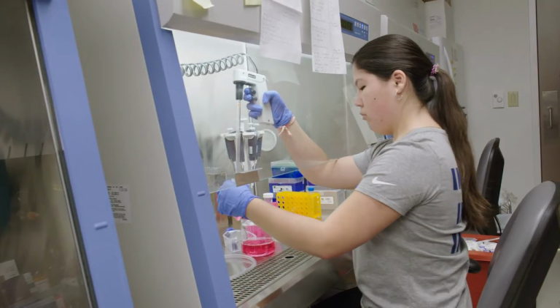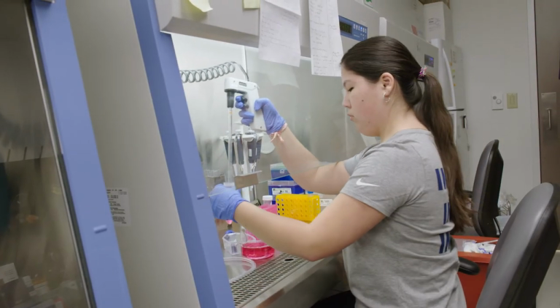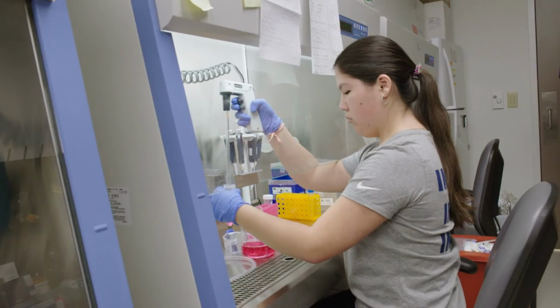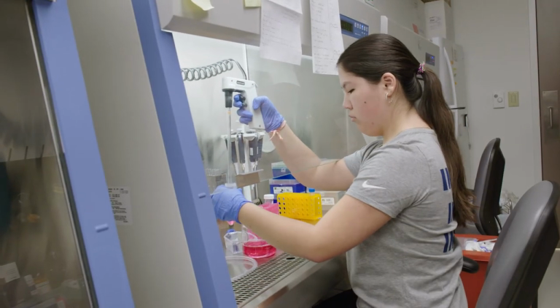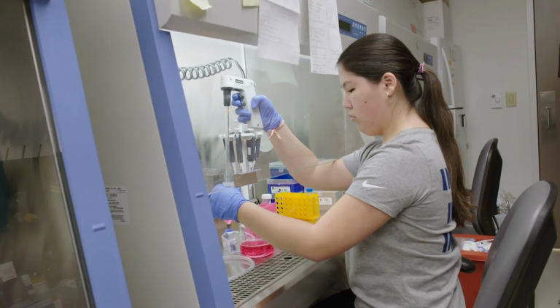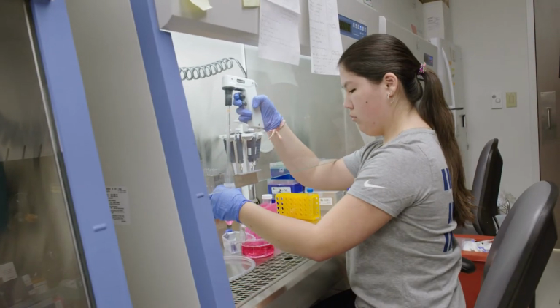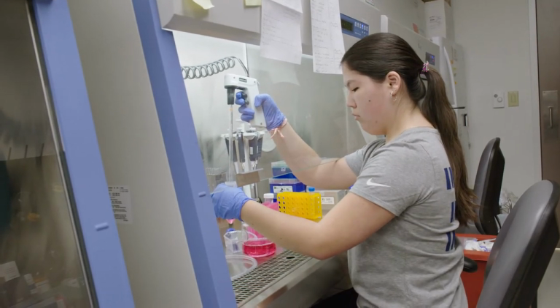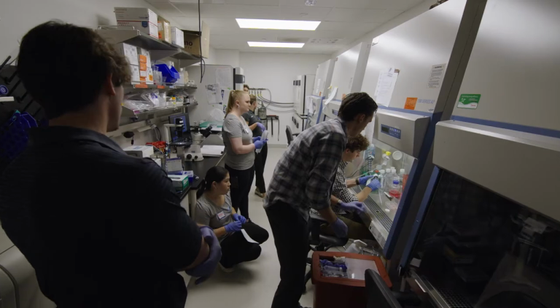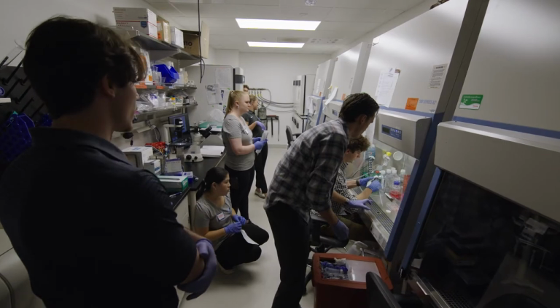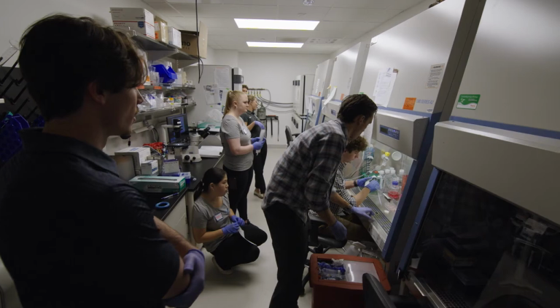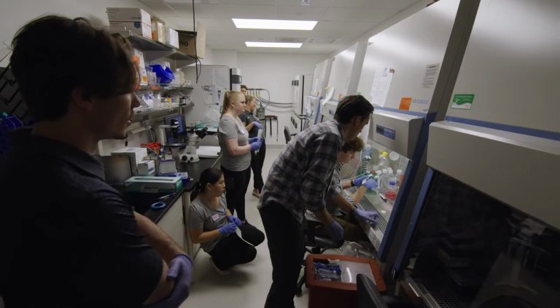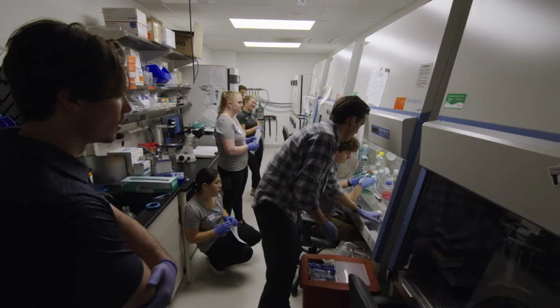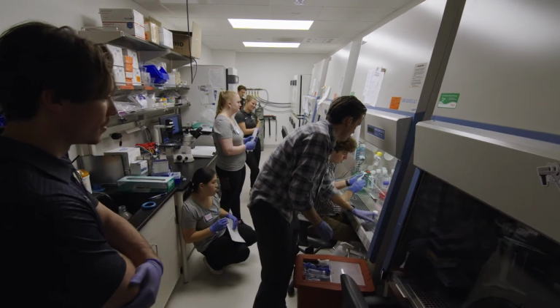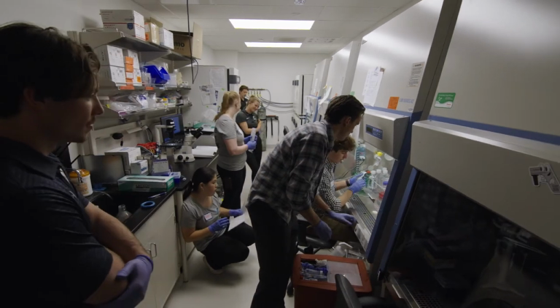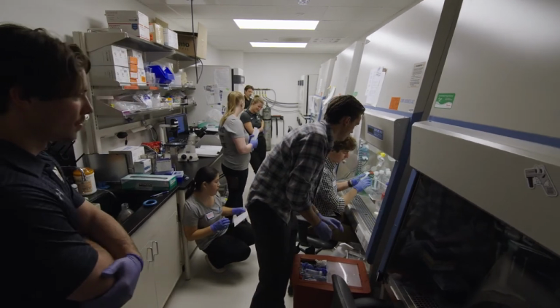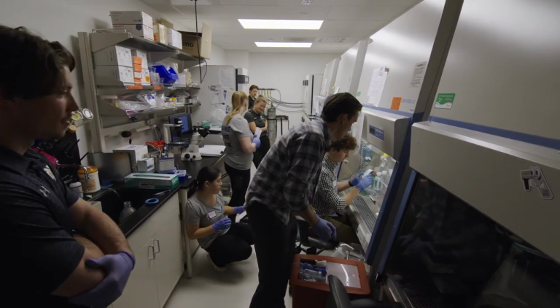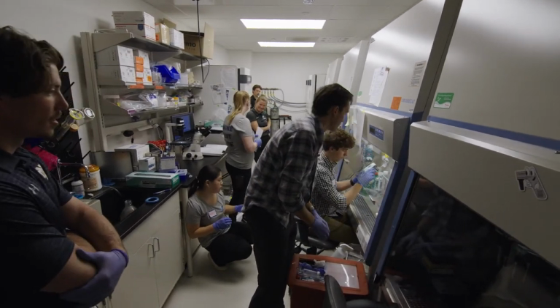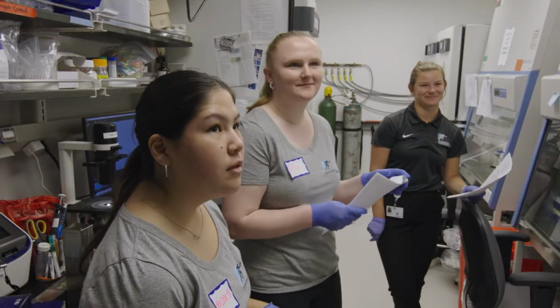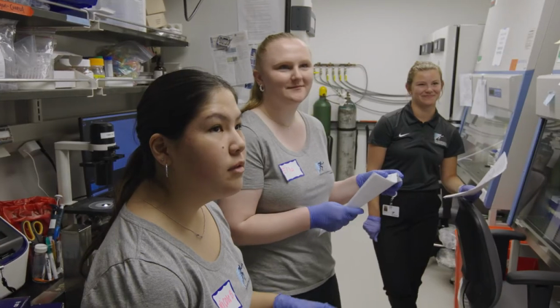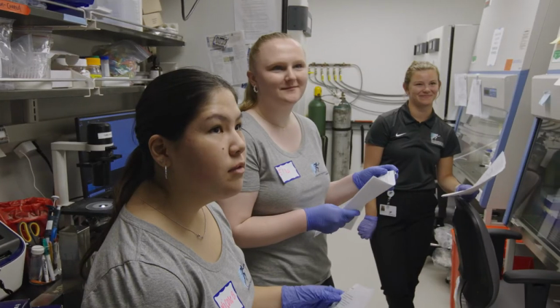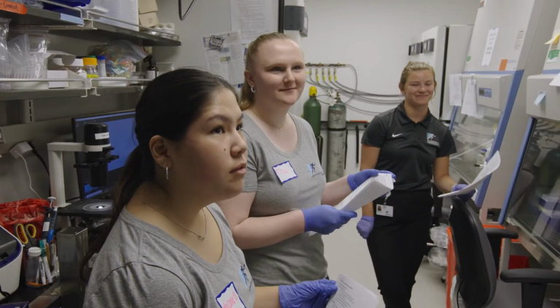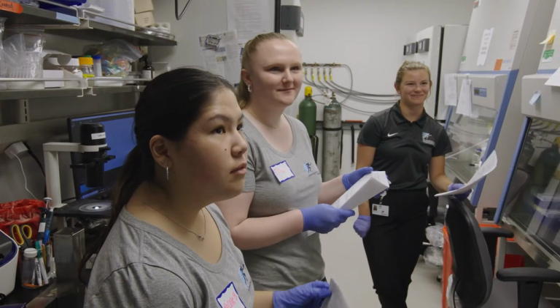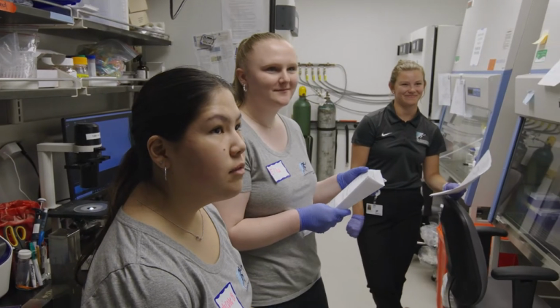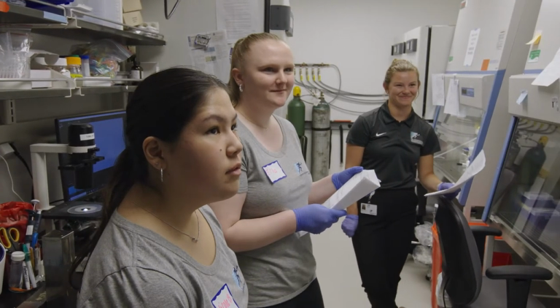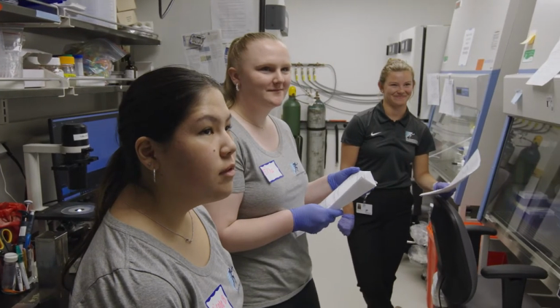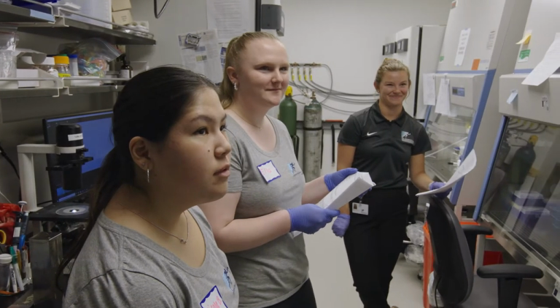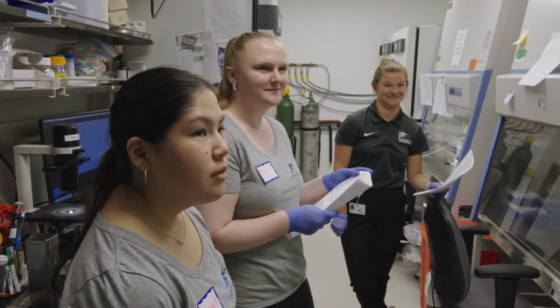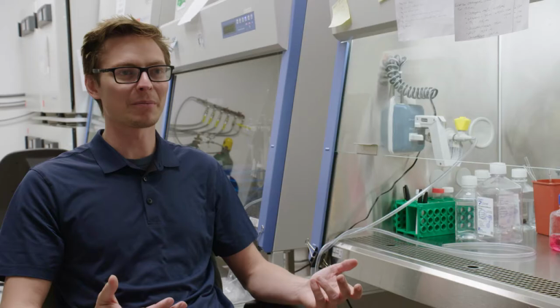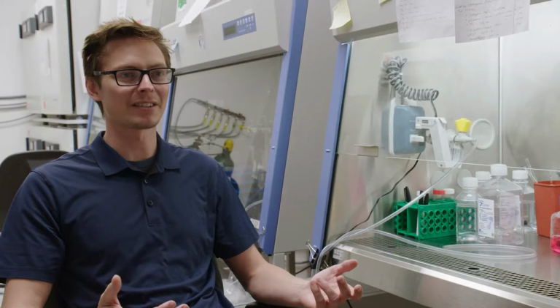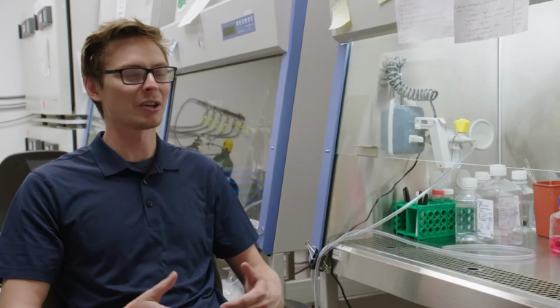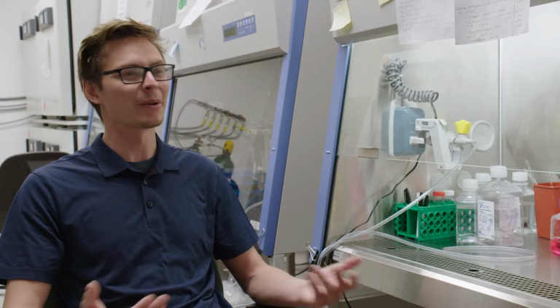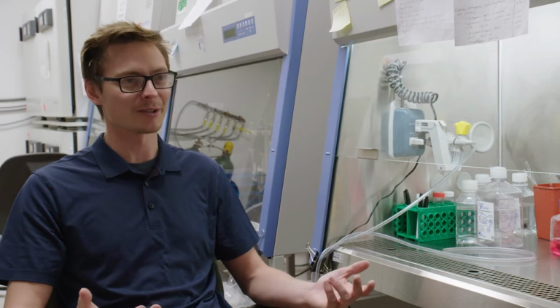In this lab in particular we're doing a lot of basic science, which is really a great thing to be learning about because it's so universal.